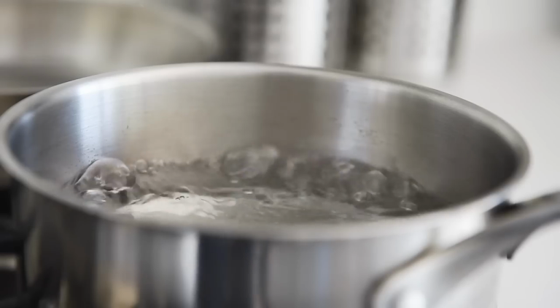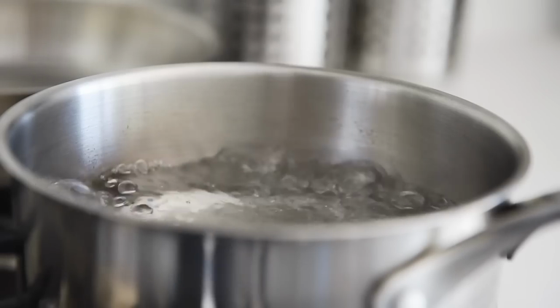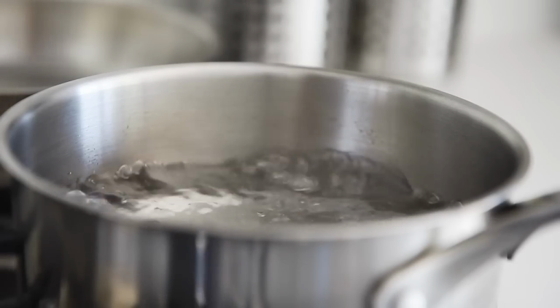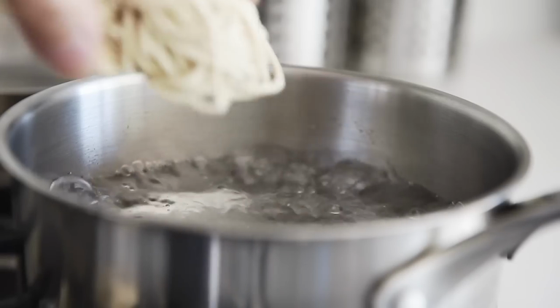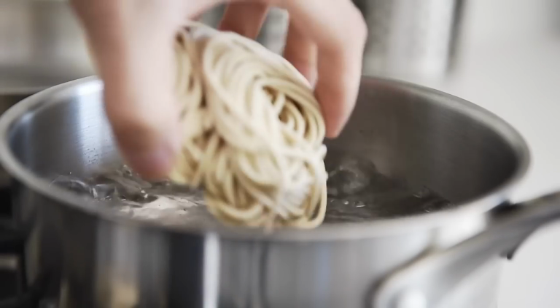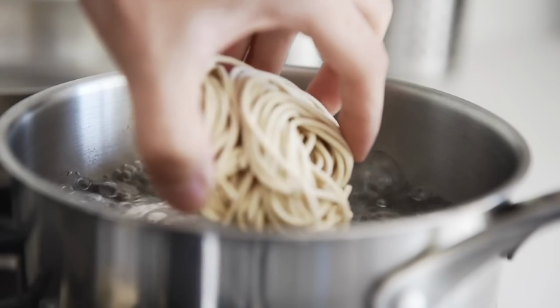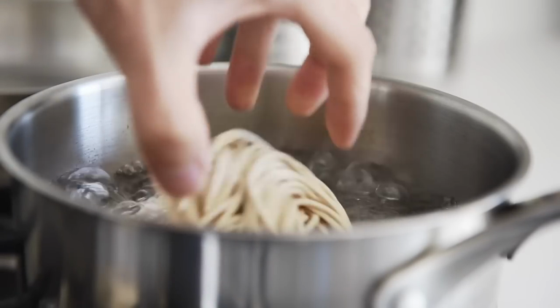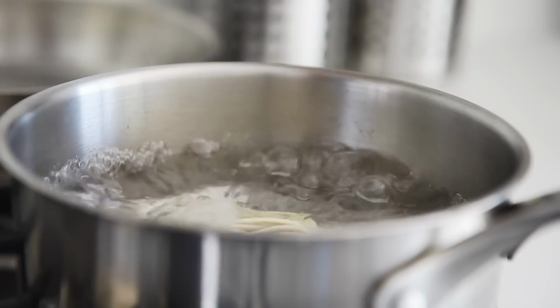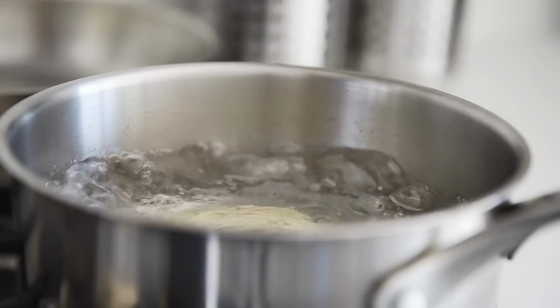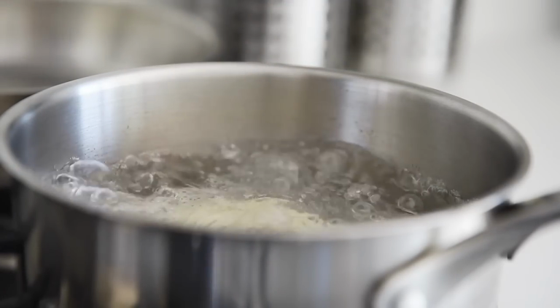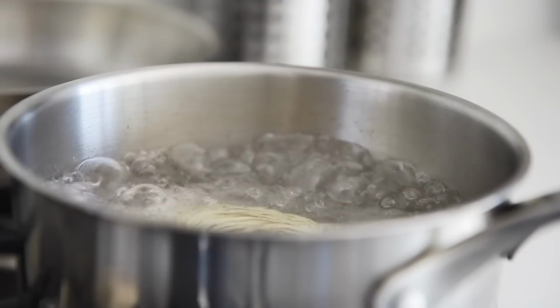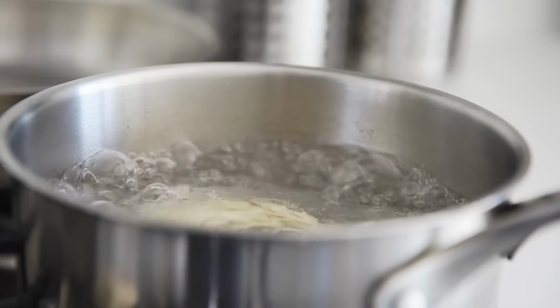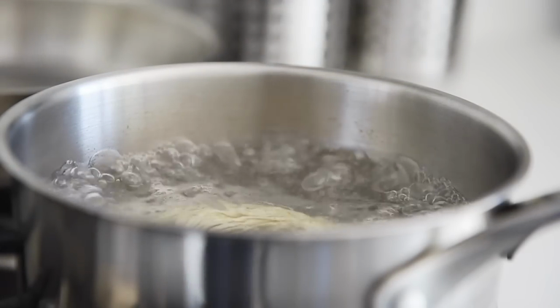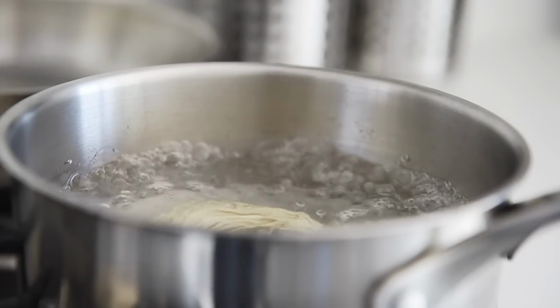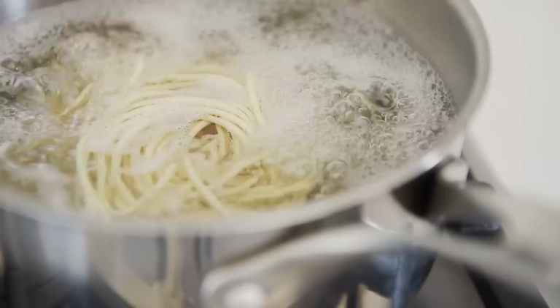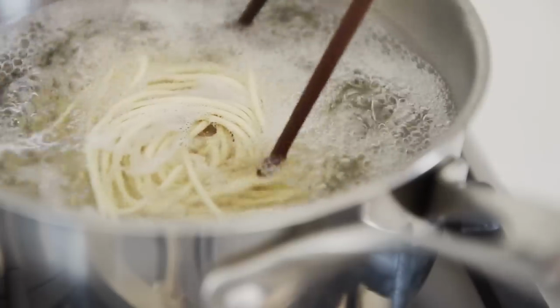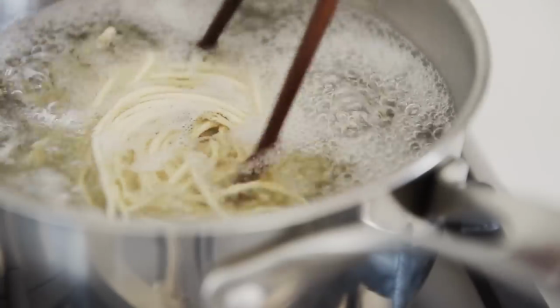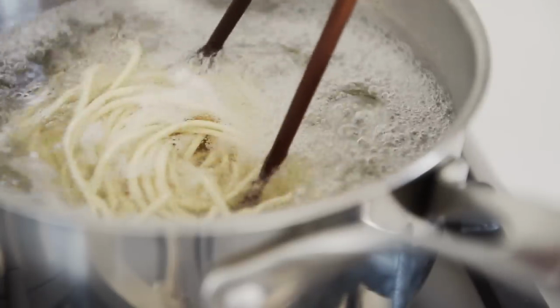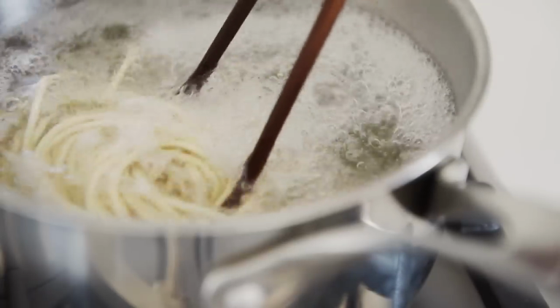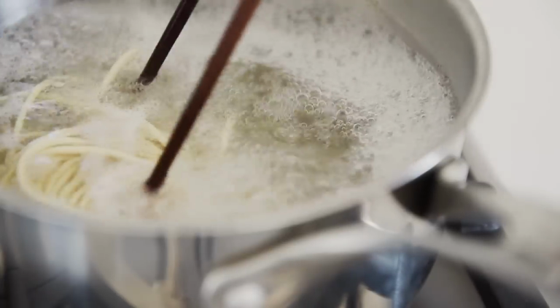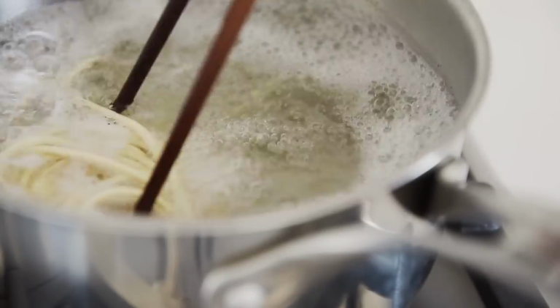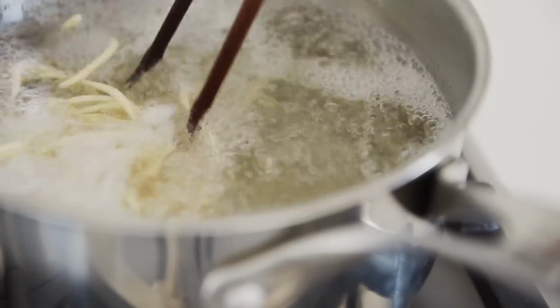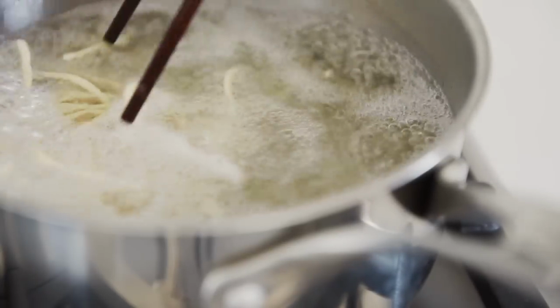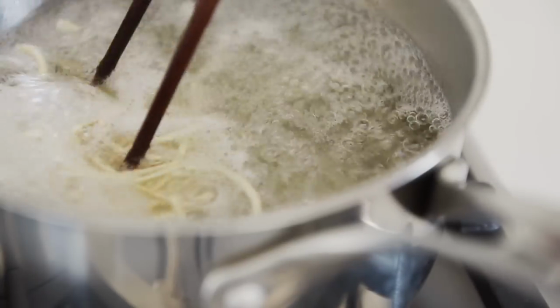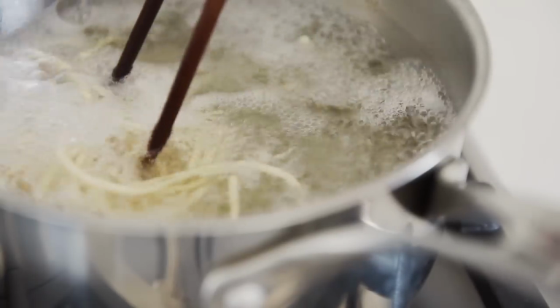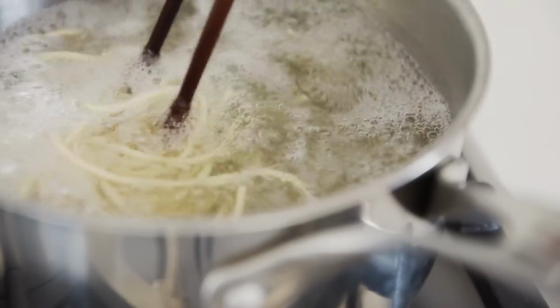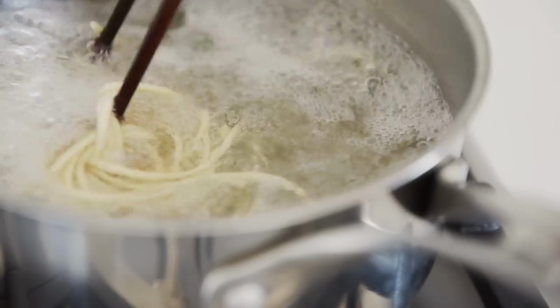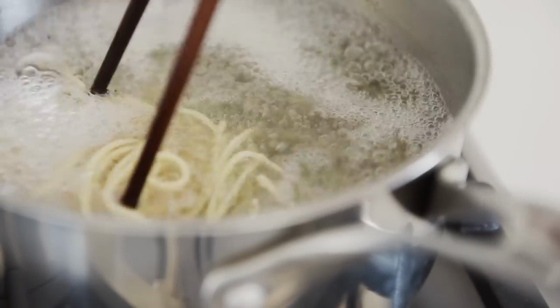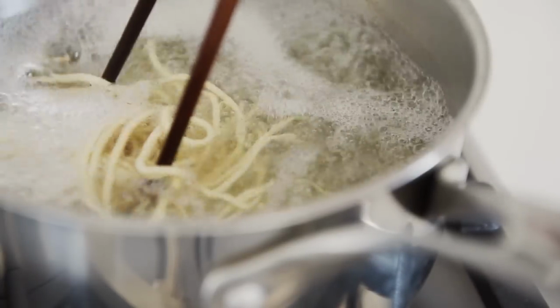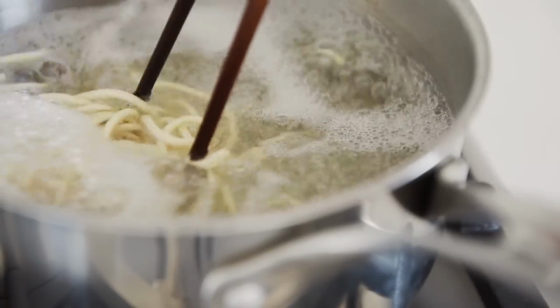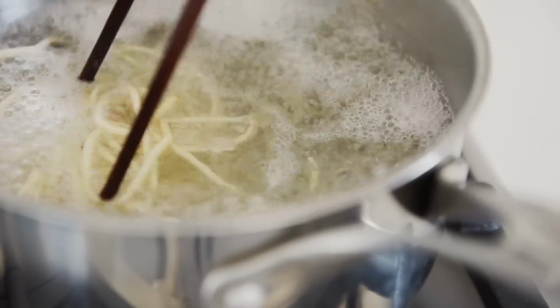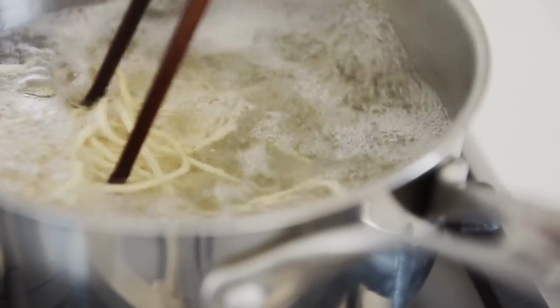Noodles in to boiling water. Use chopsticks to break up the noodles occasionally to stop them from sticking.